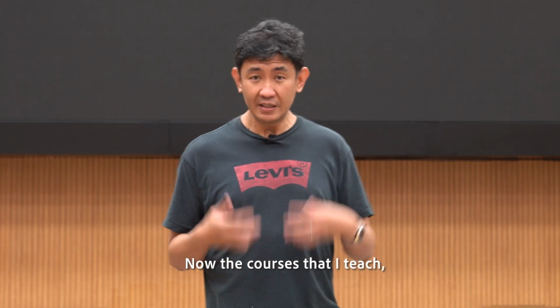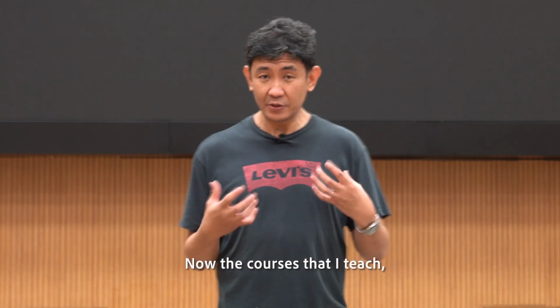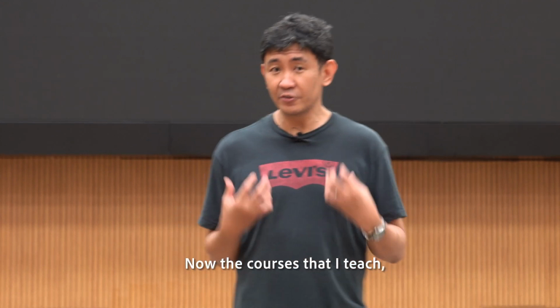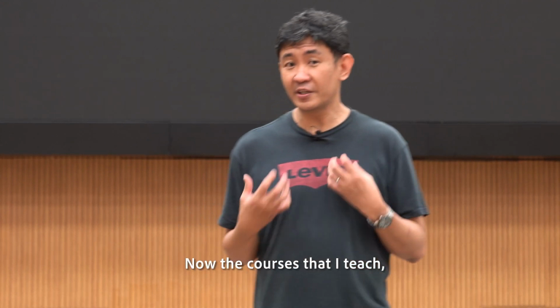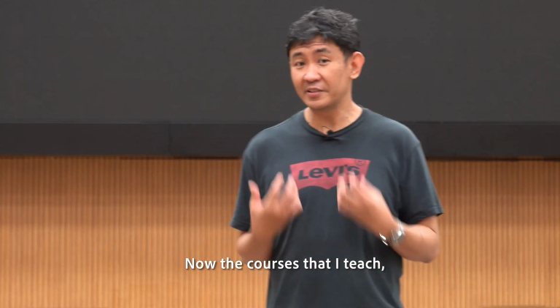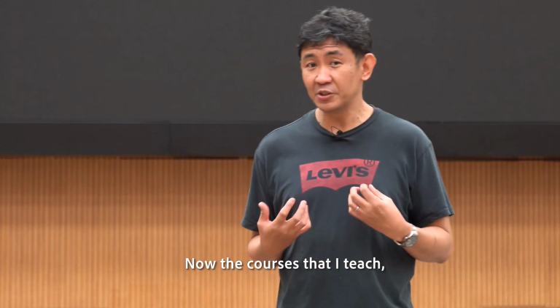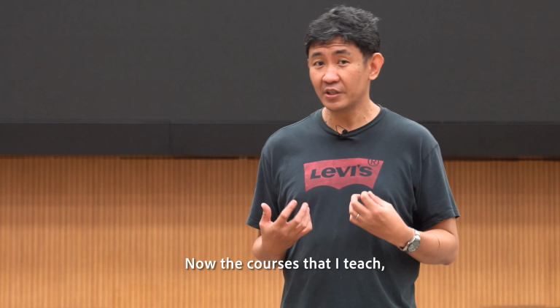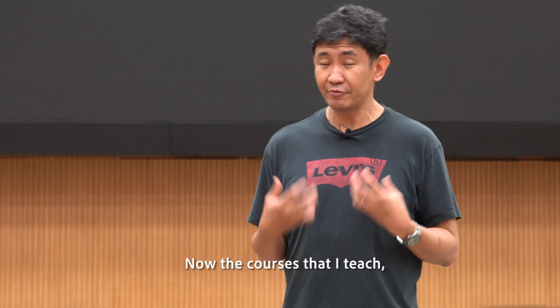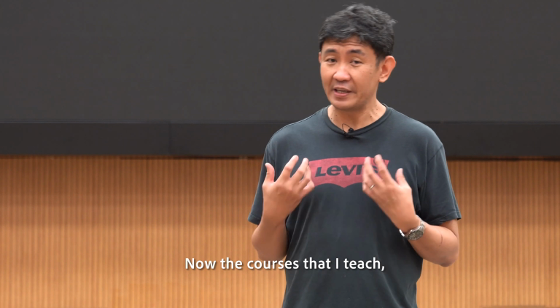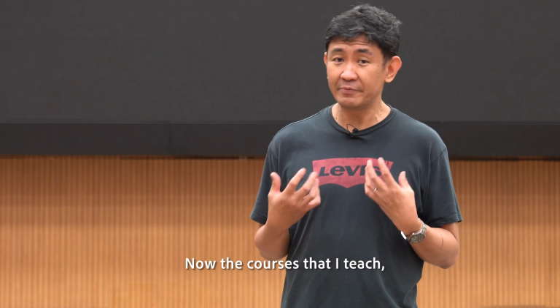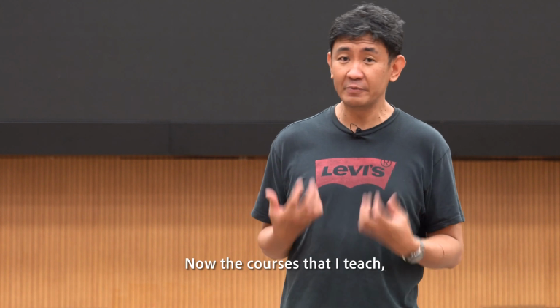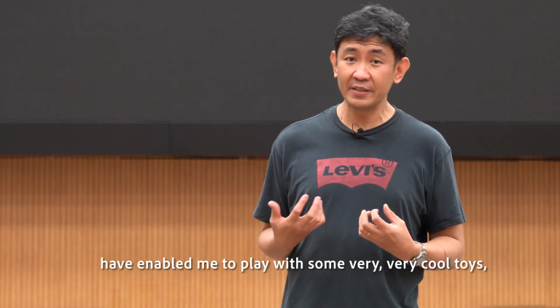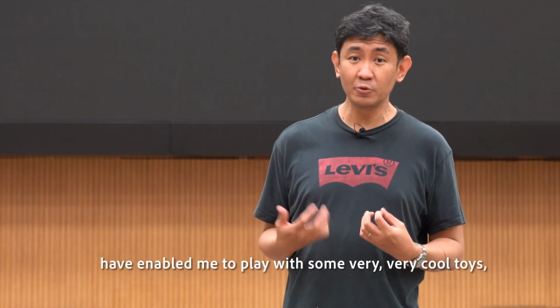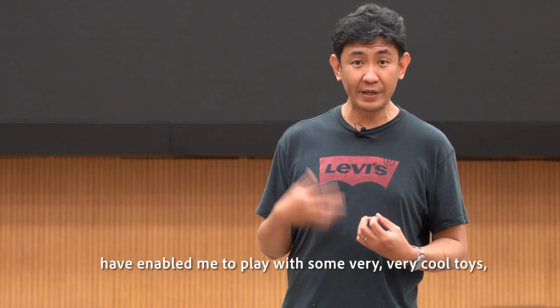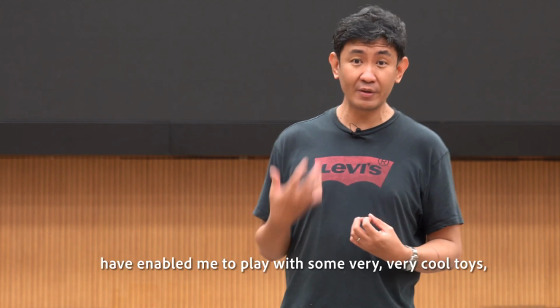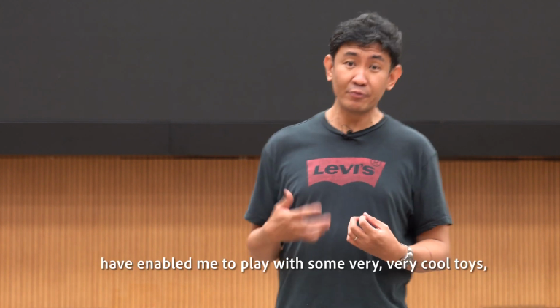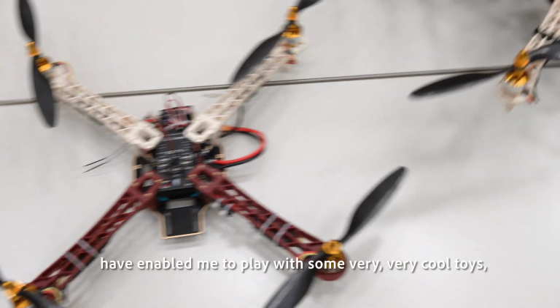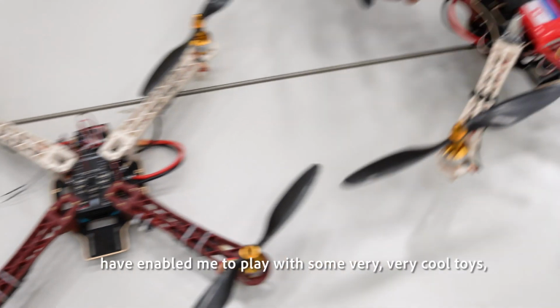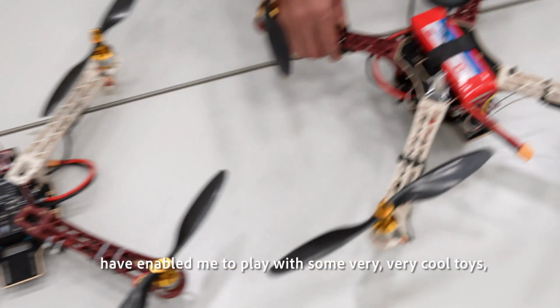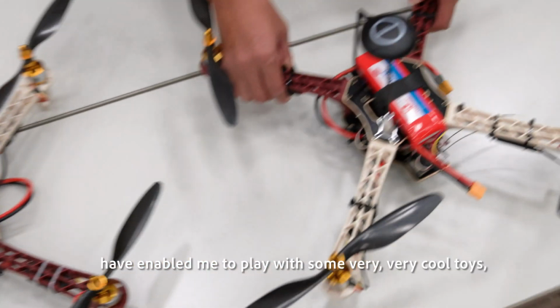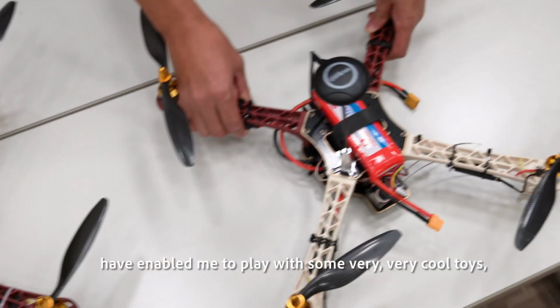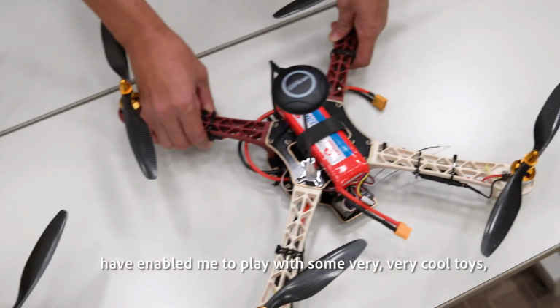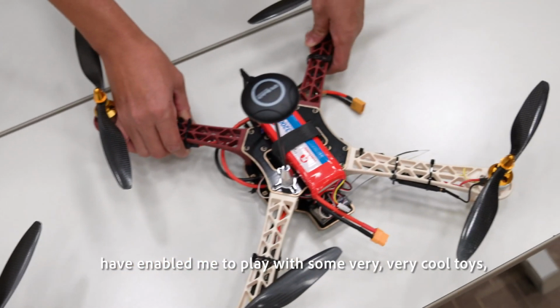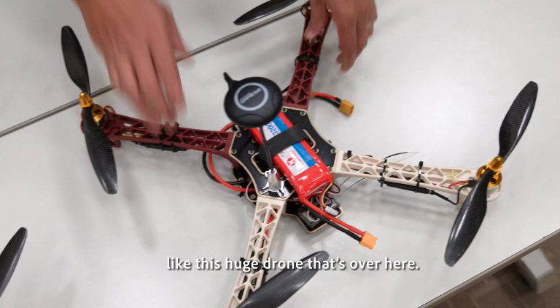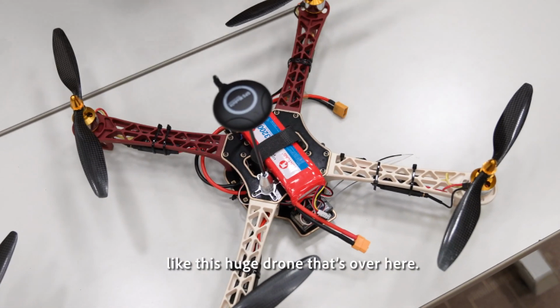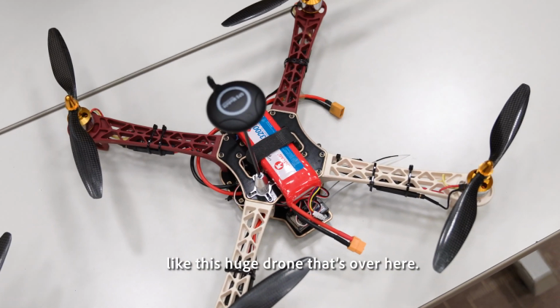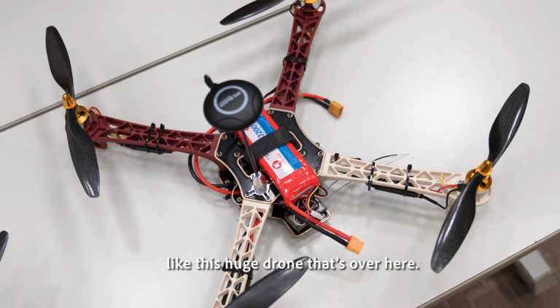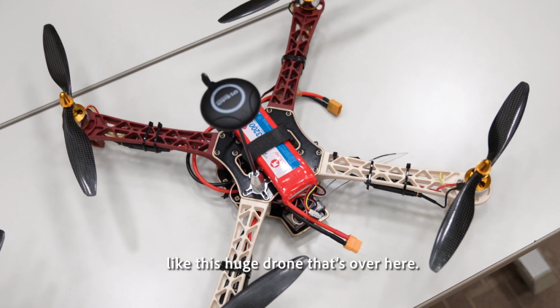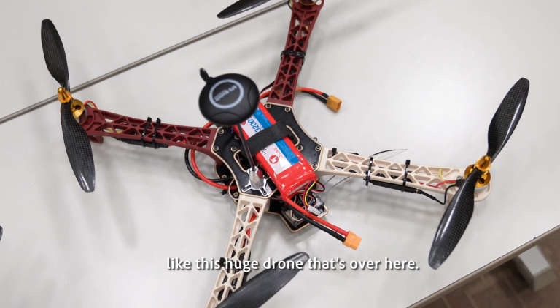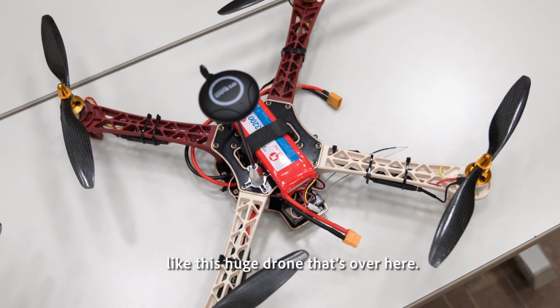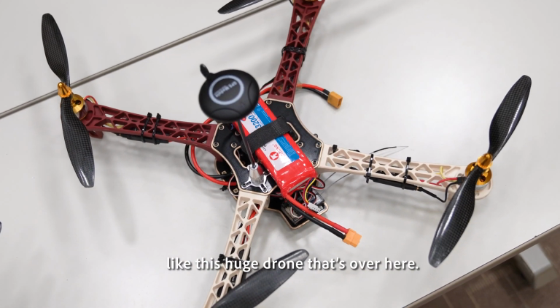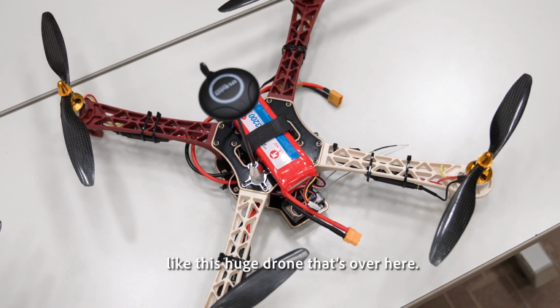The courses that I teach have enabled me to play with some very cool toys like this huge drone that's over here.